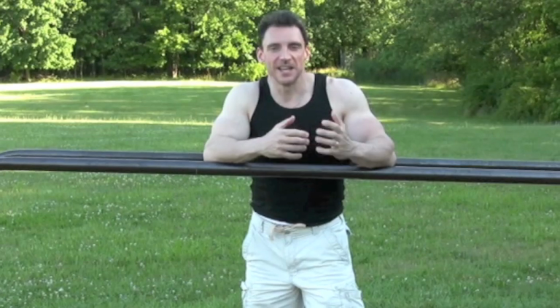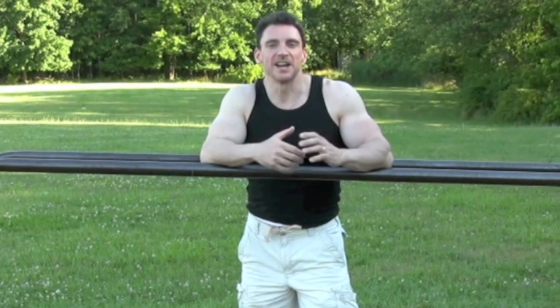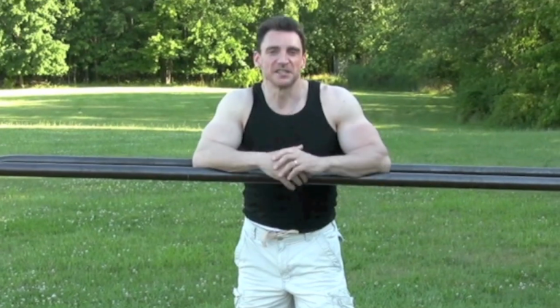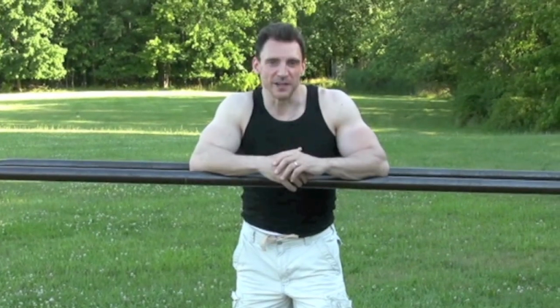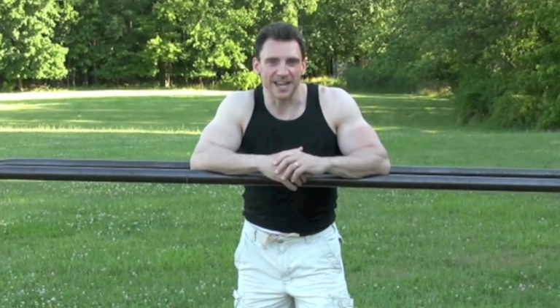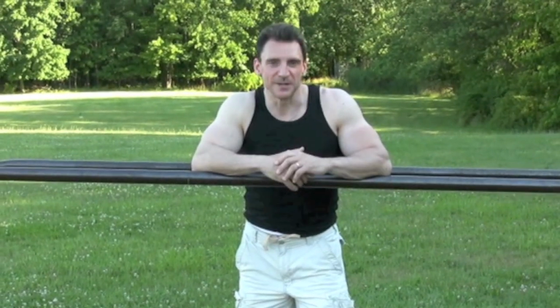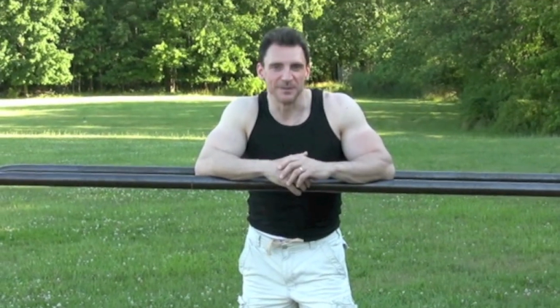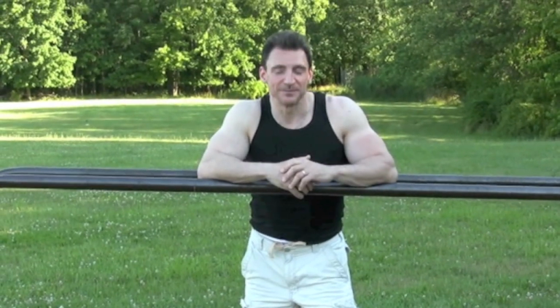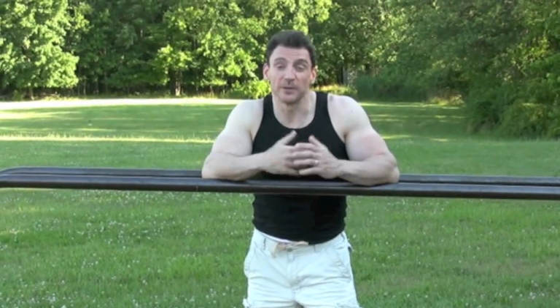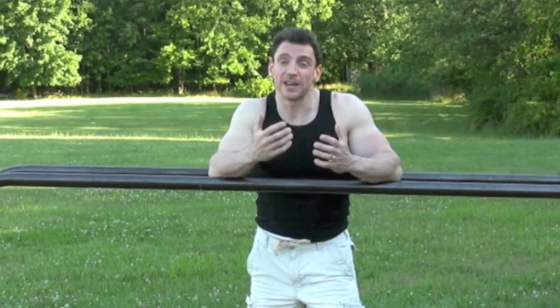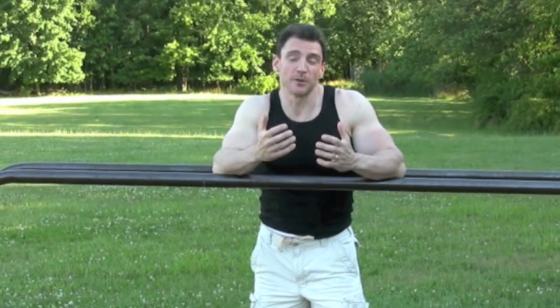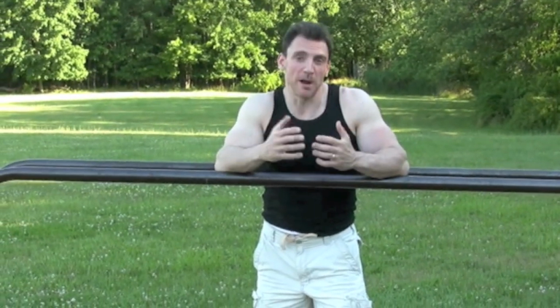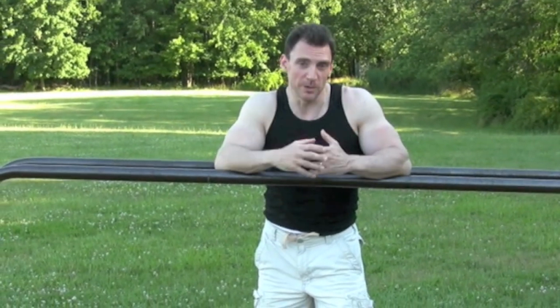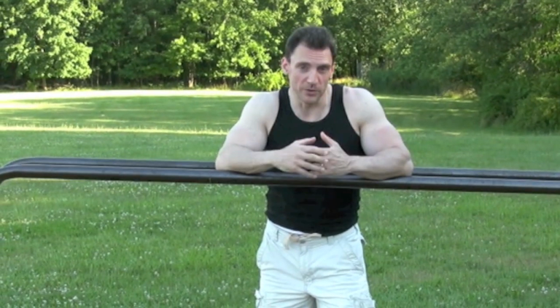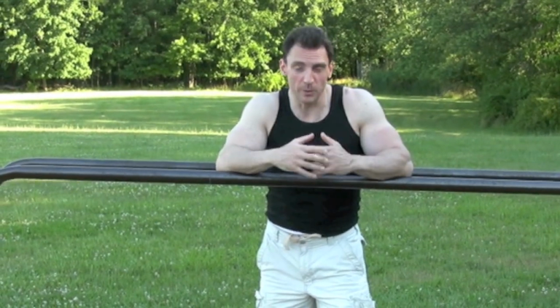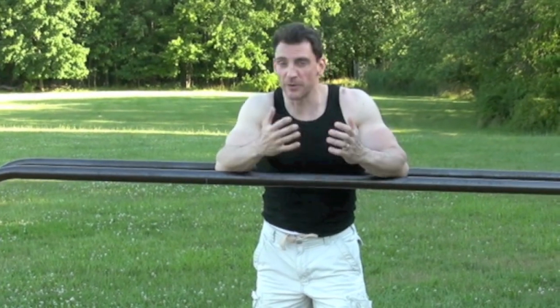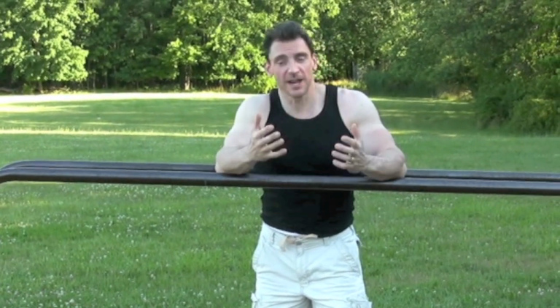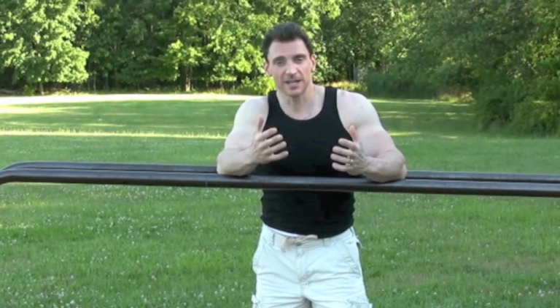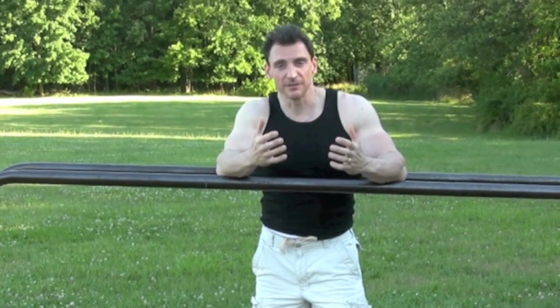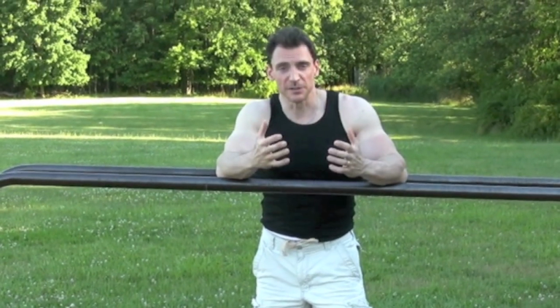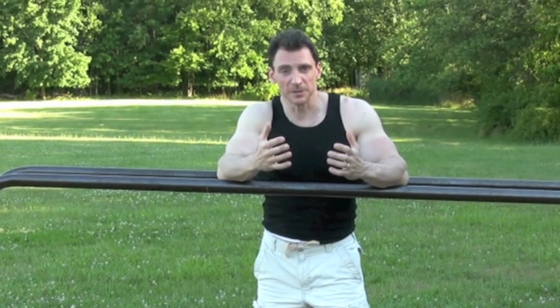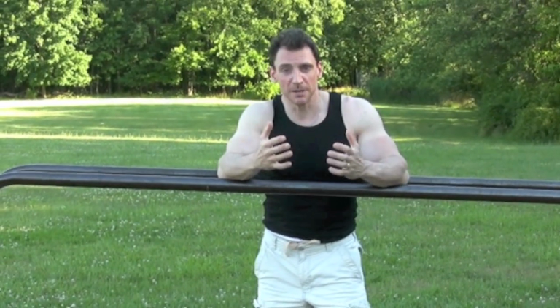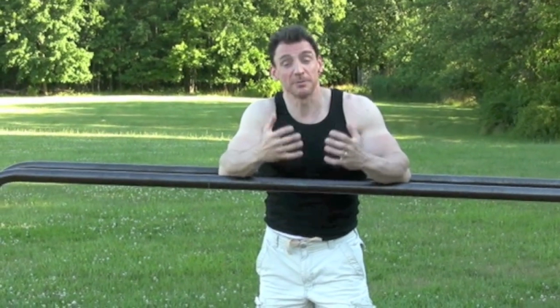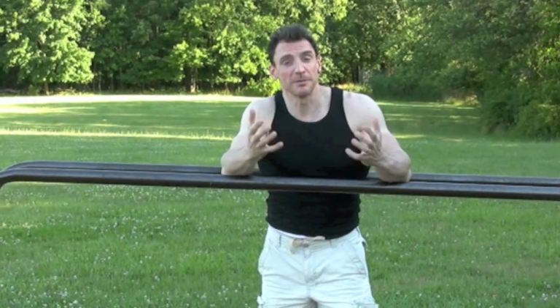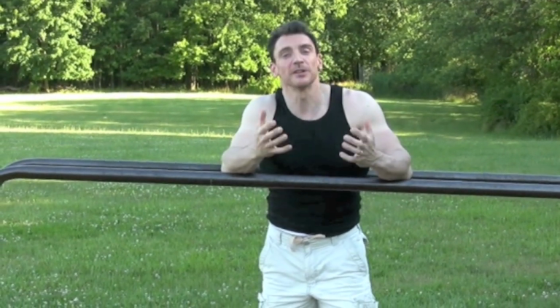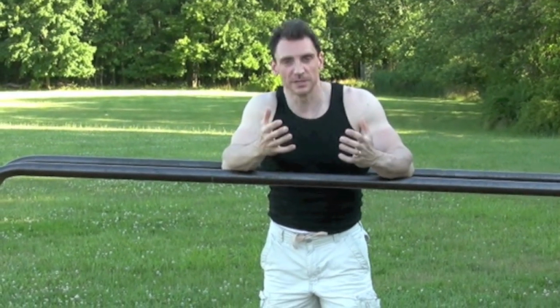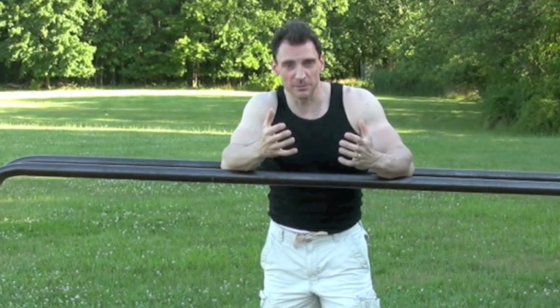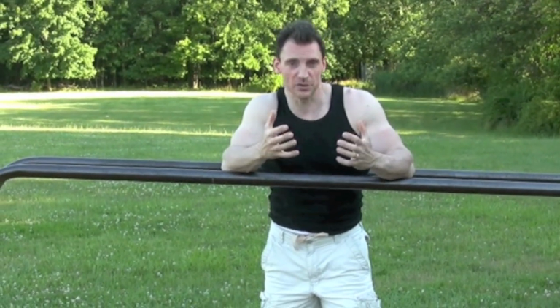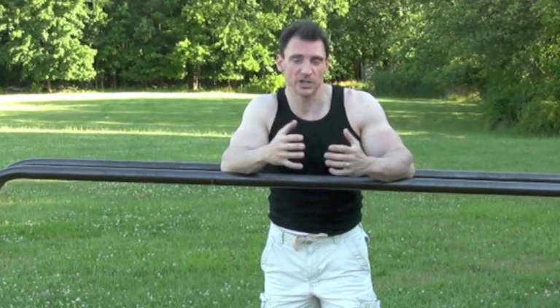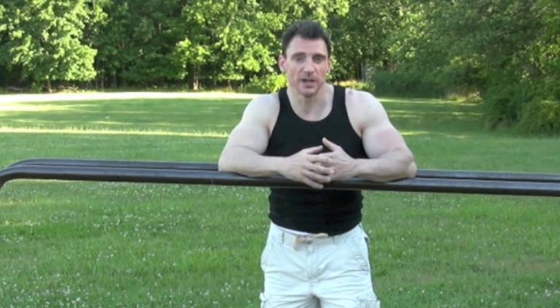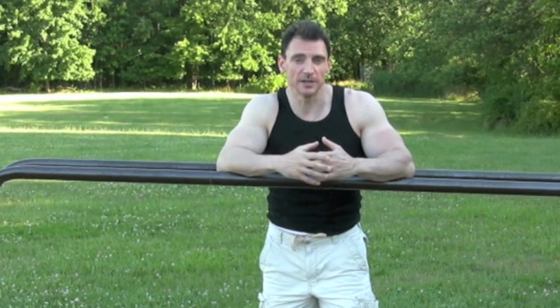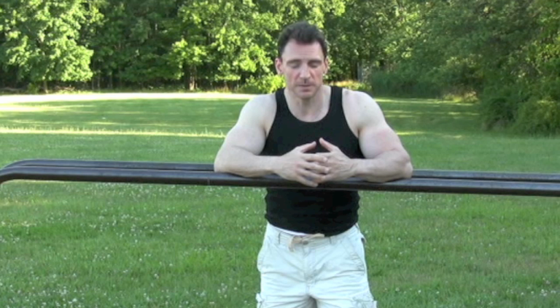Hey guys, it's Vic. How are you doing? Now a lot of you are probably wondering whether or not I can even do a dip, but I'm here to do a demonstration on dips.